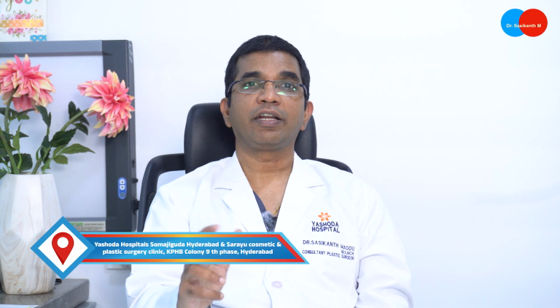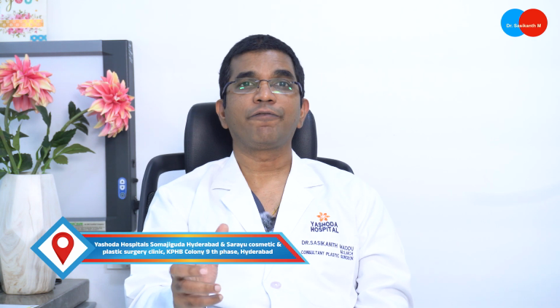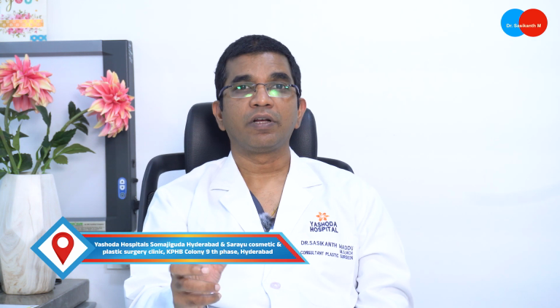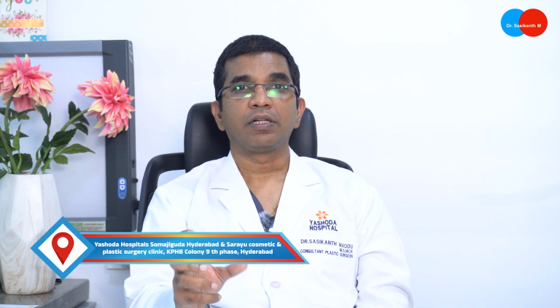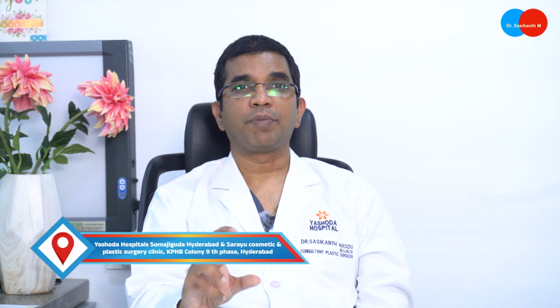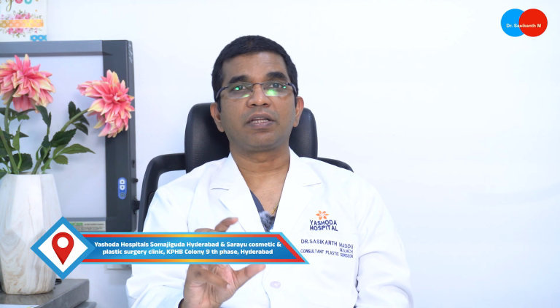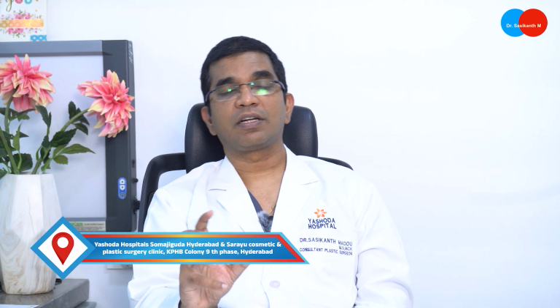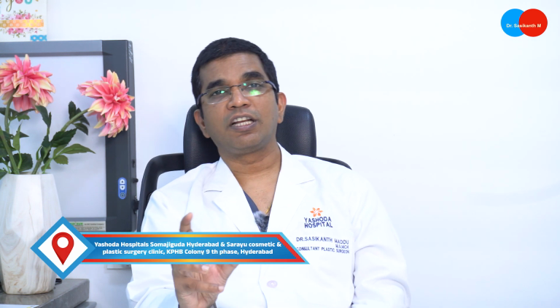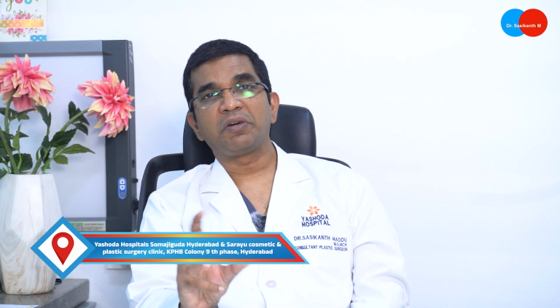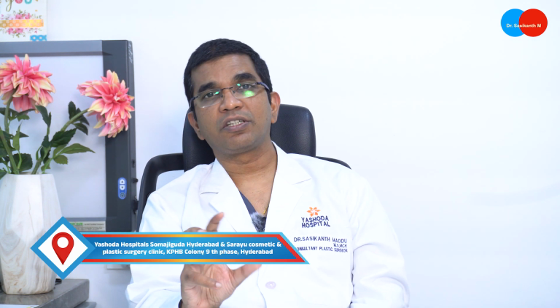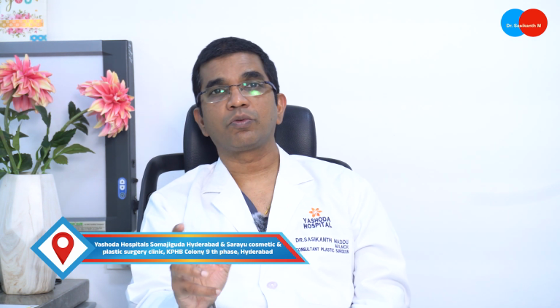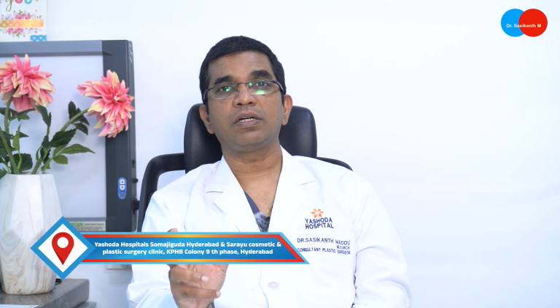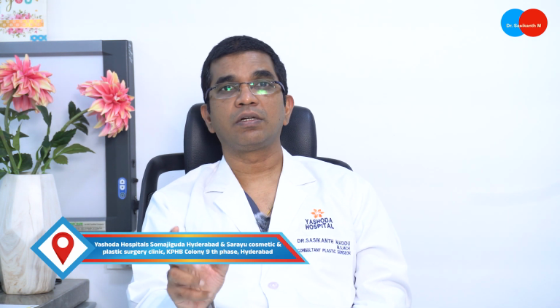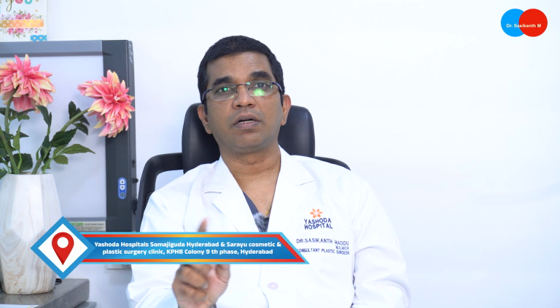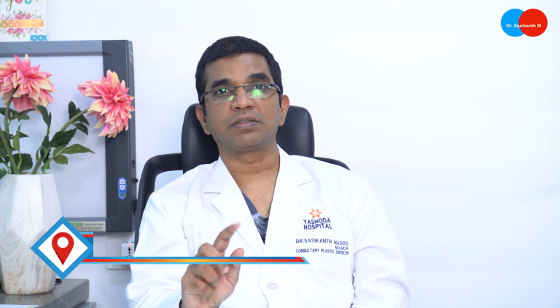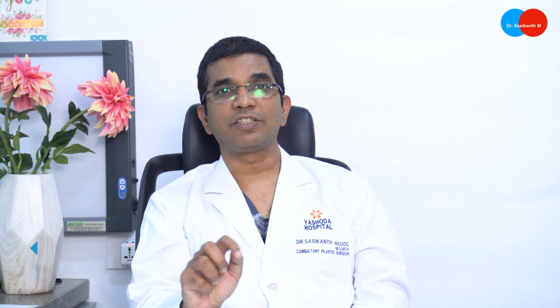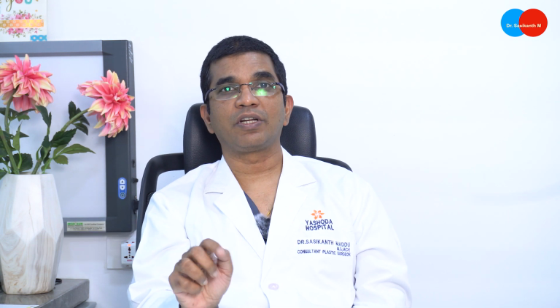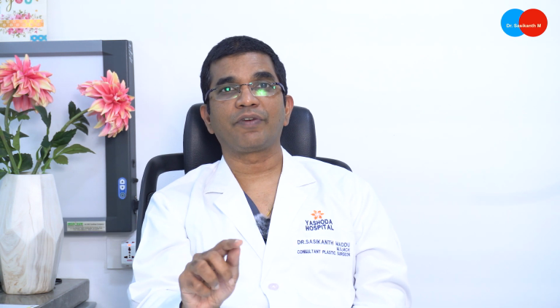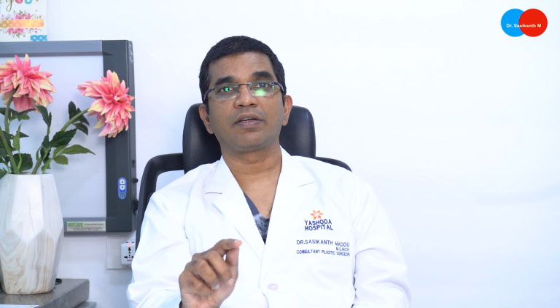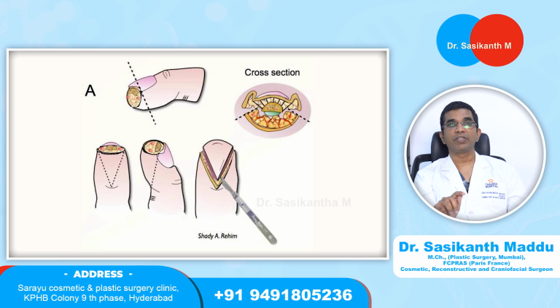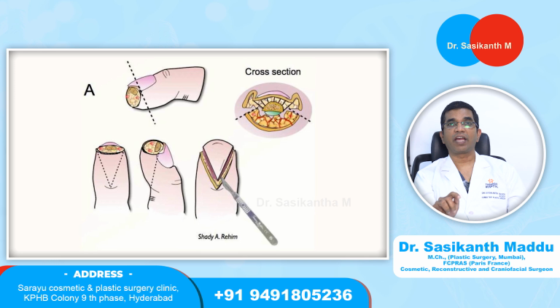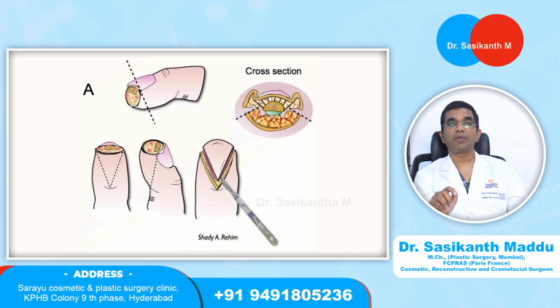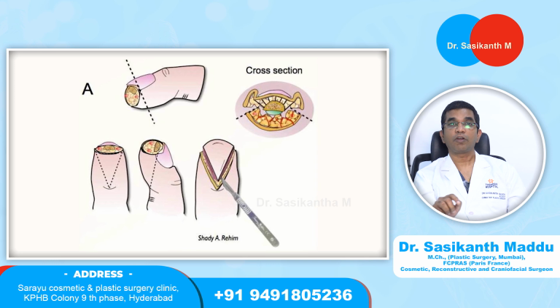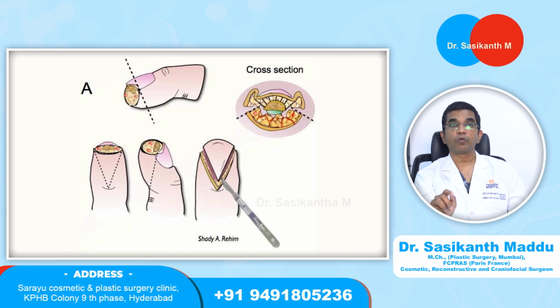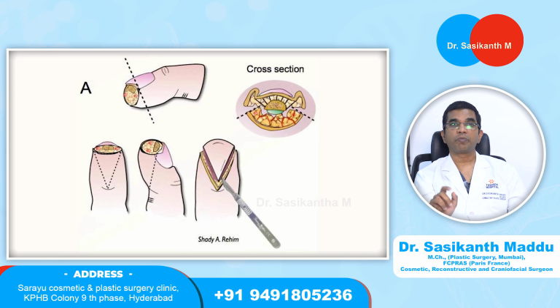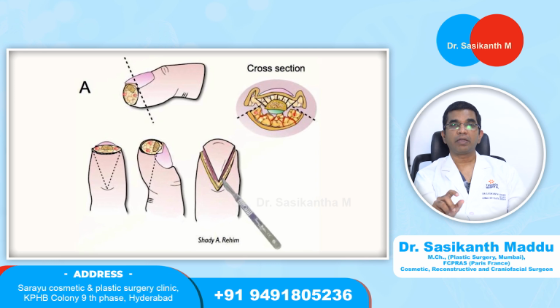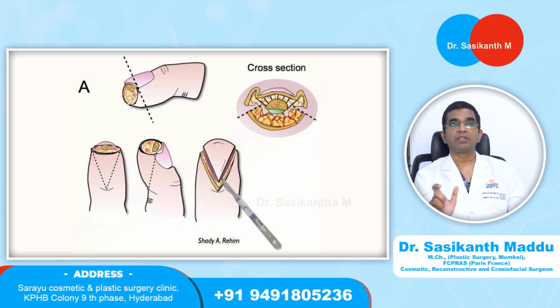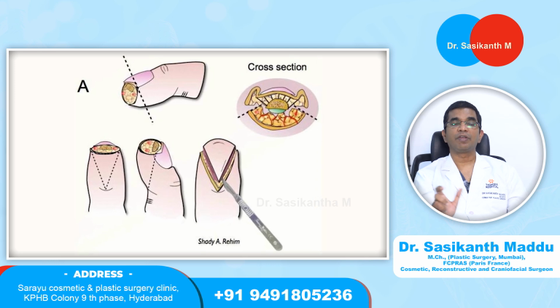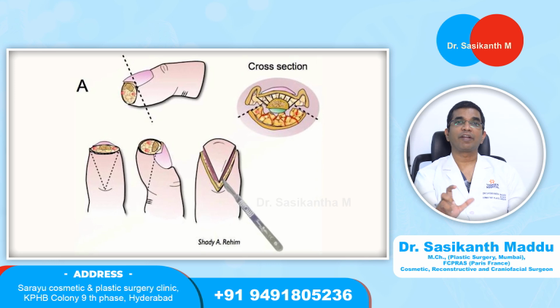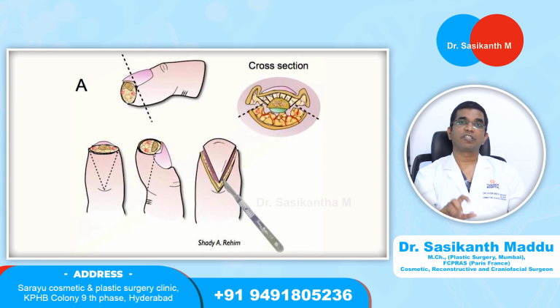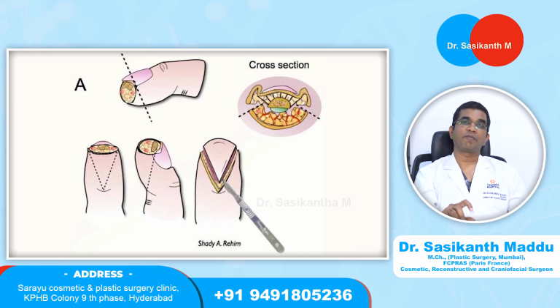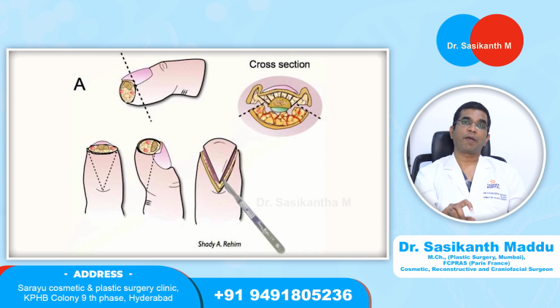There is a certain limitation to the size of the defect which can be closed by this VY advancement flap.